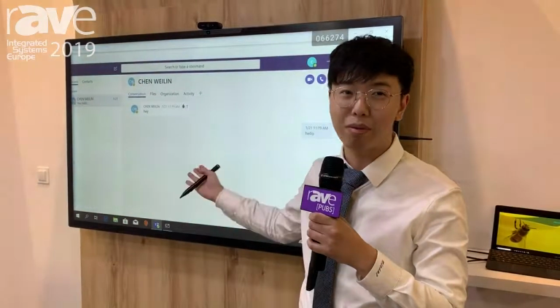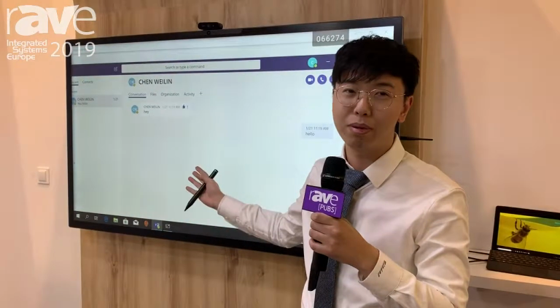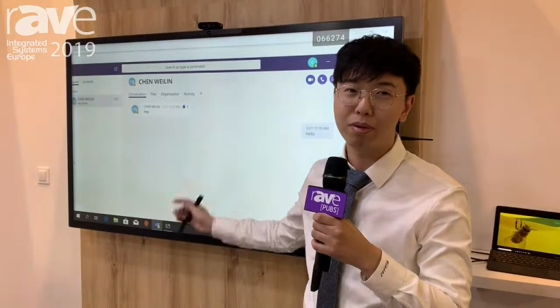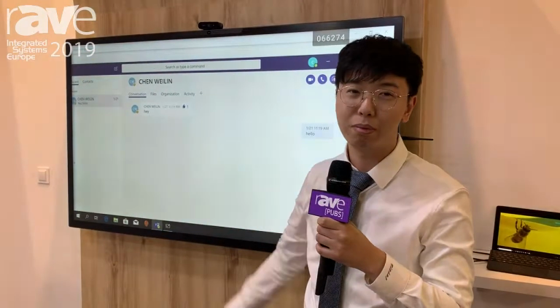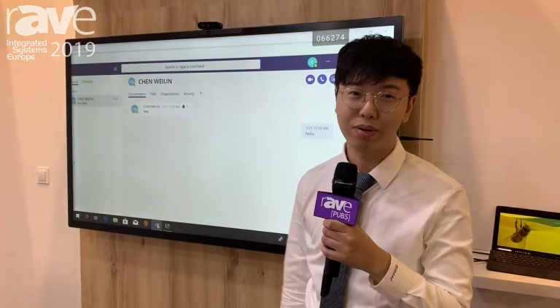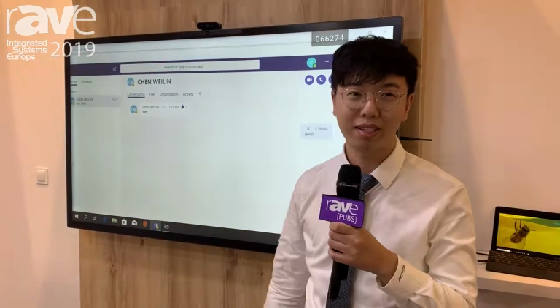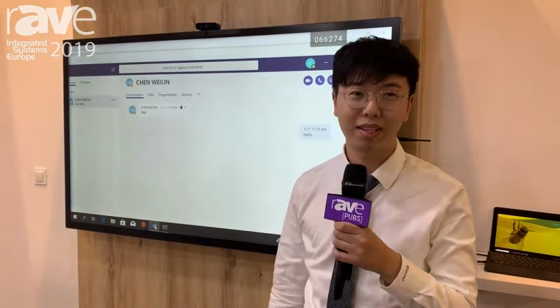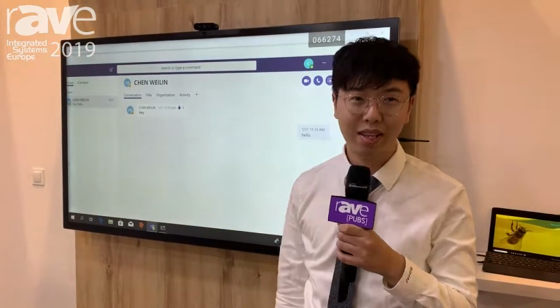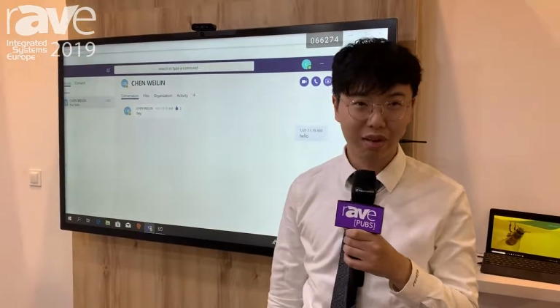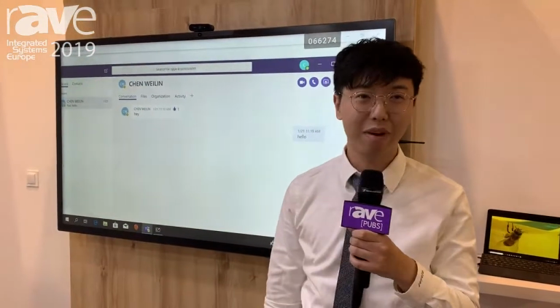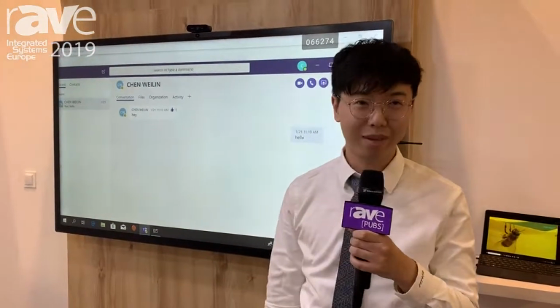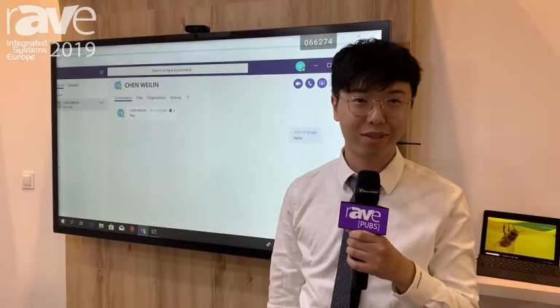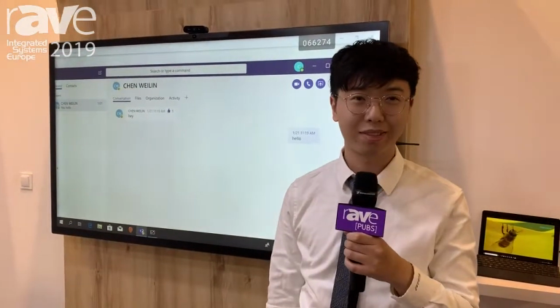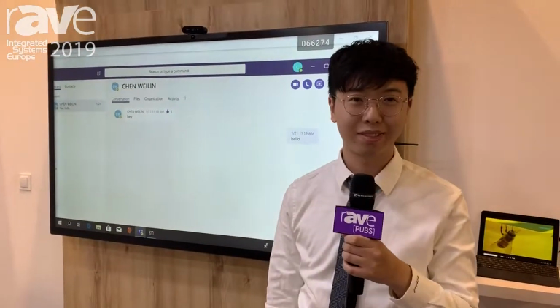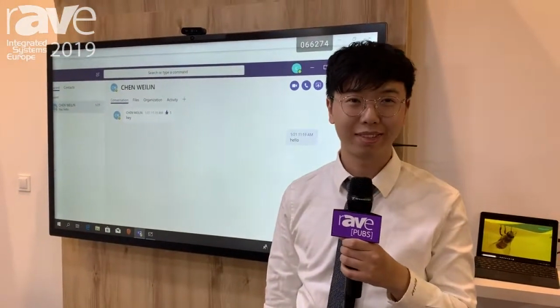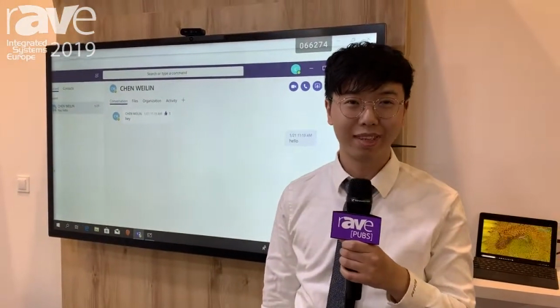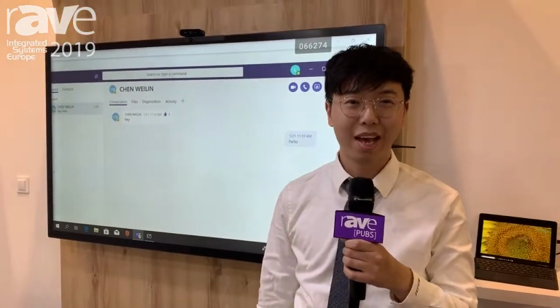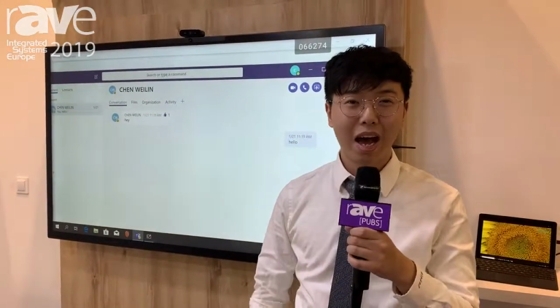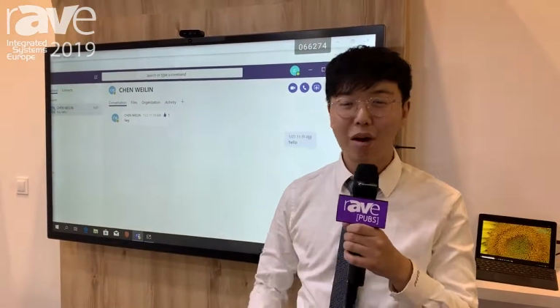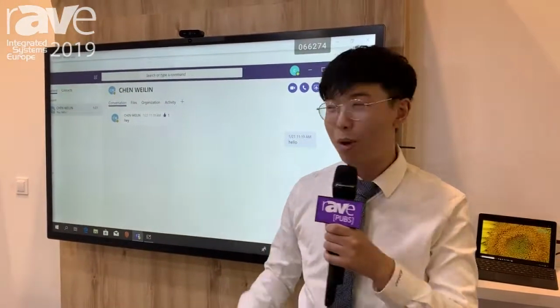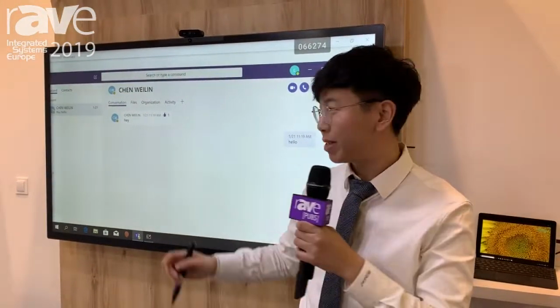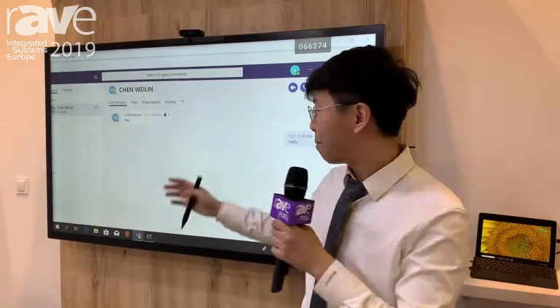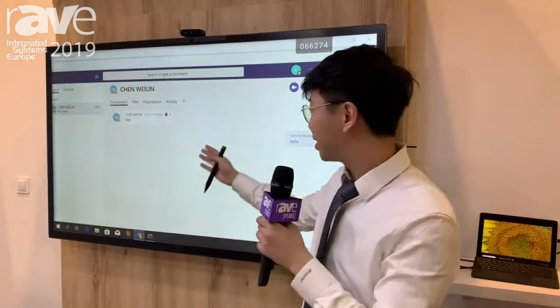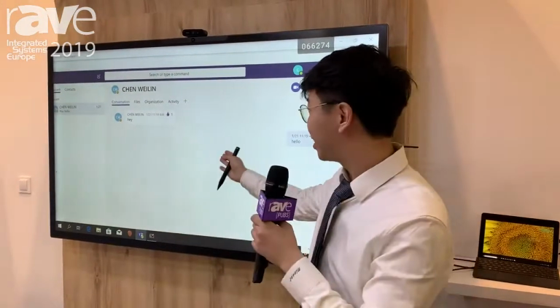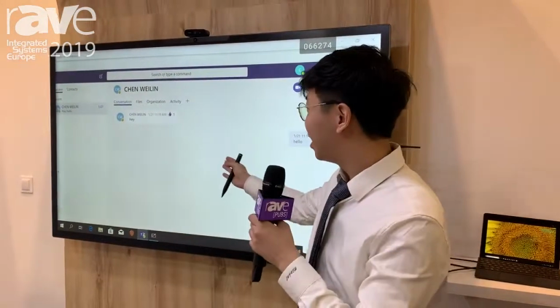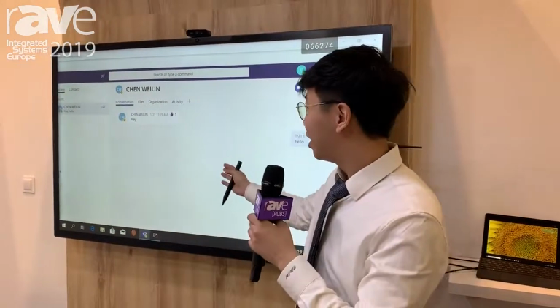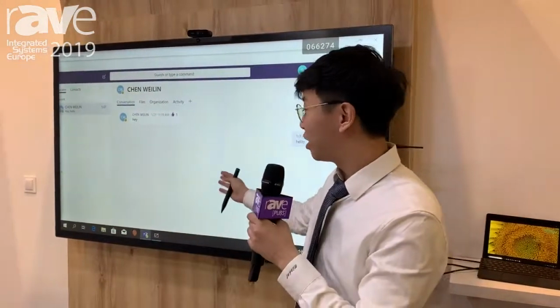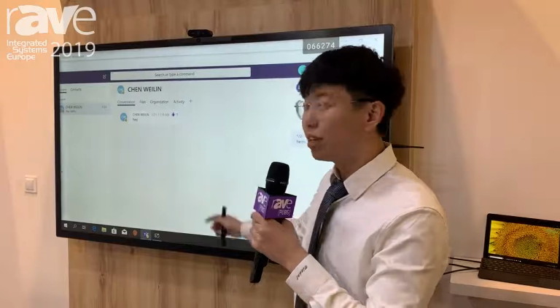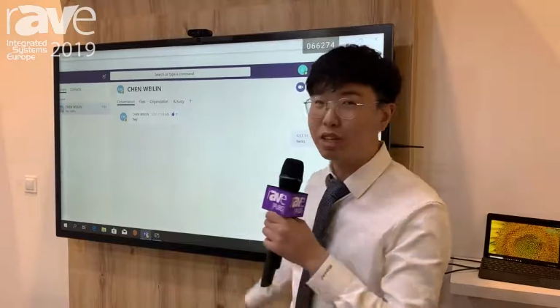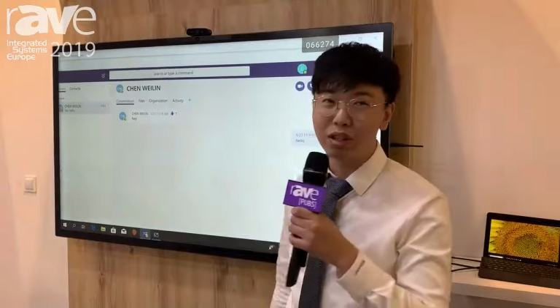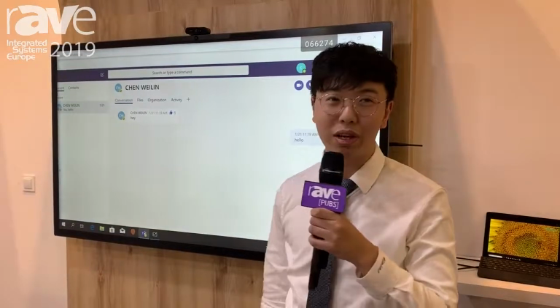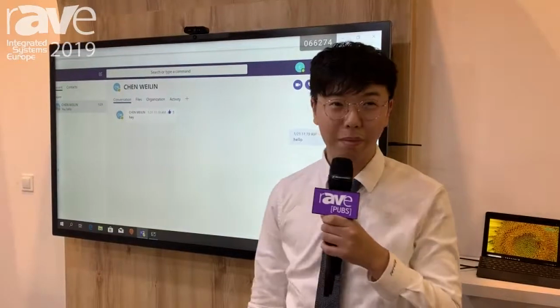That is our new product — thank you very much. Our website is CVTE.com.